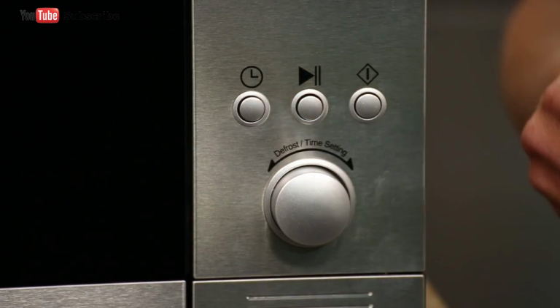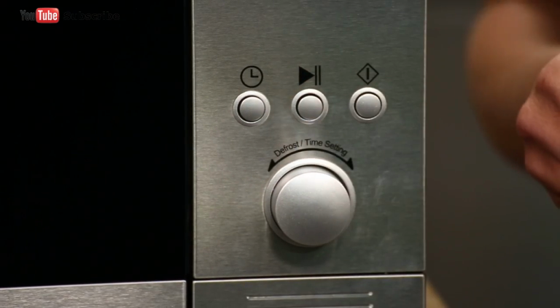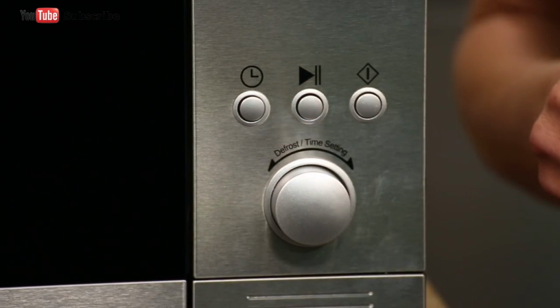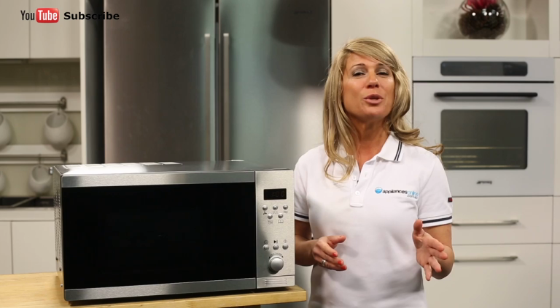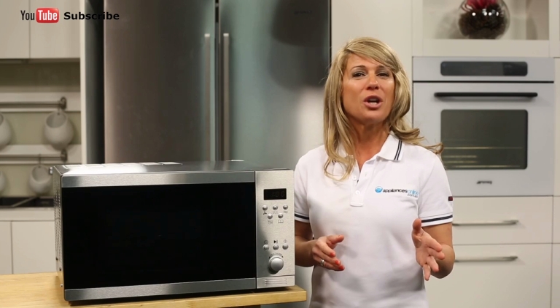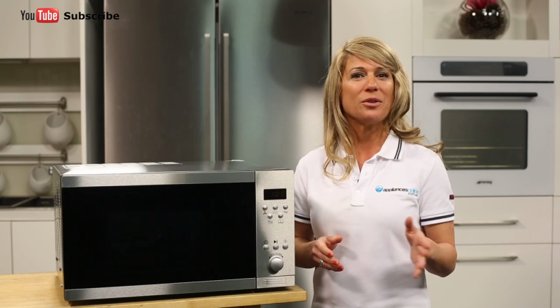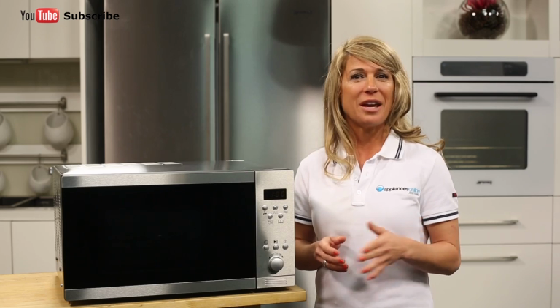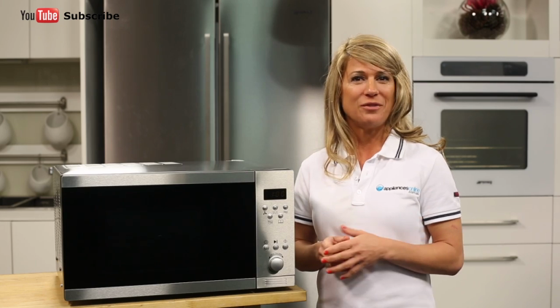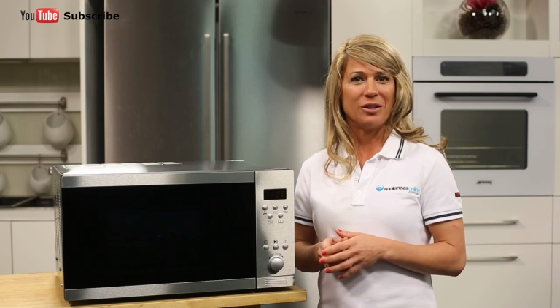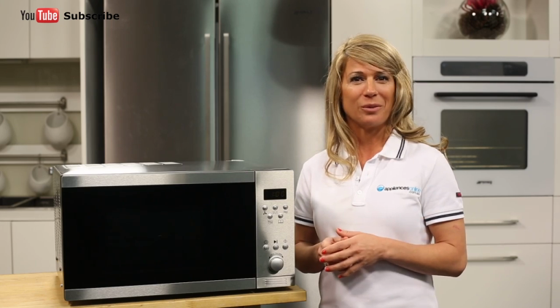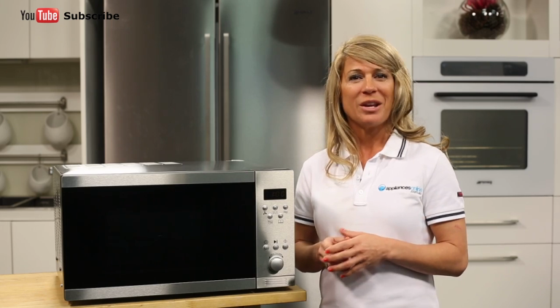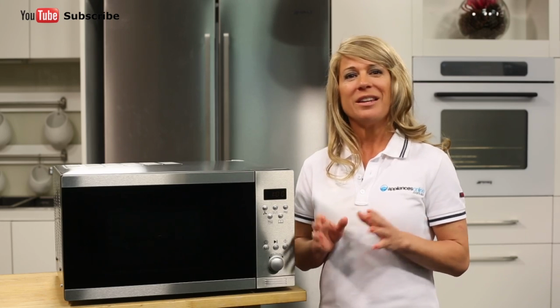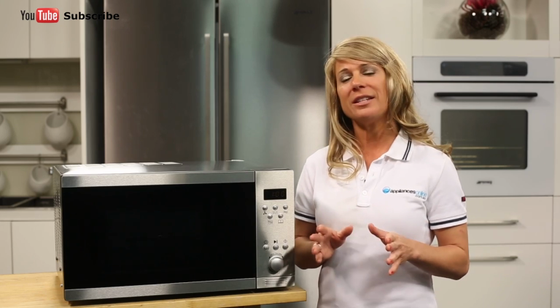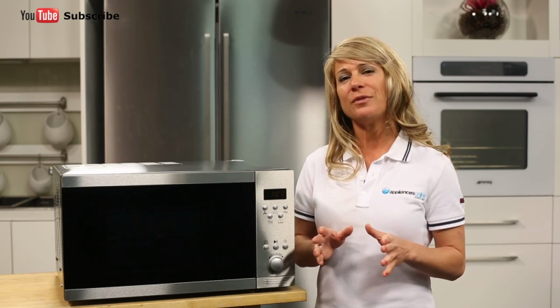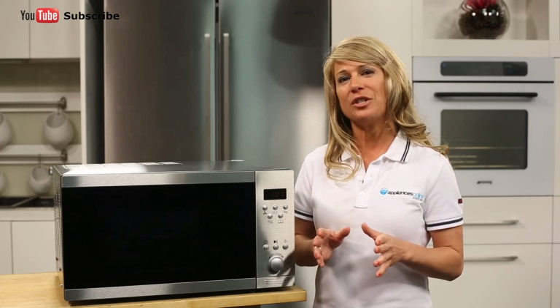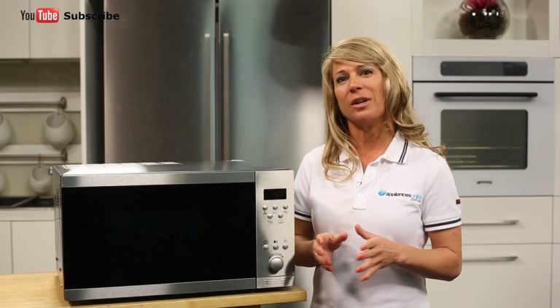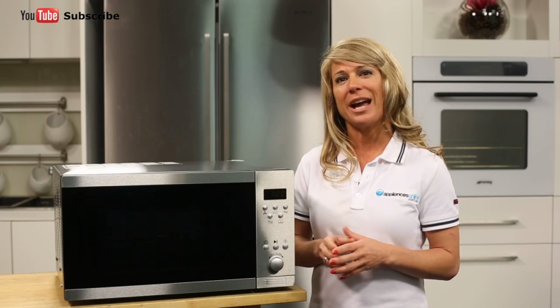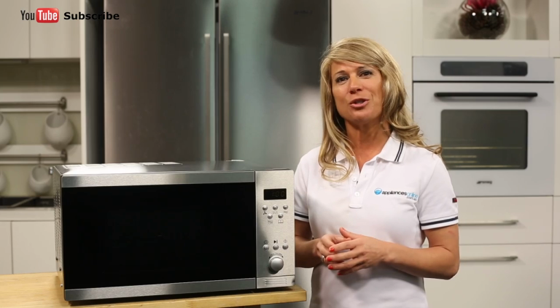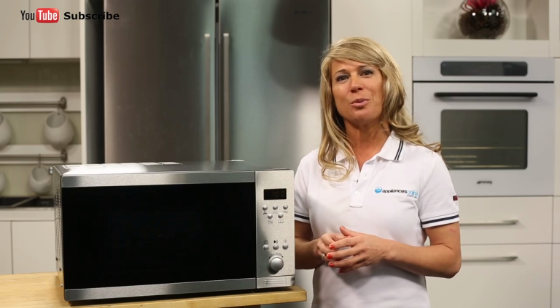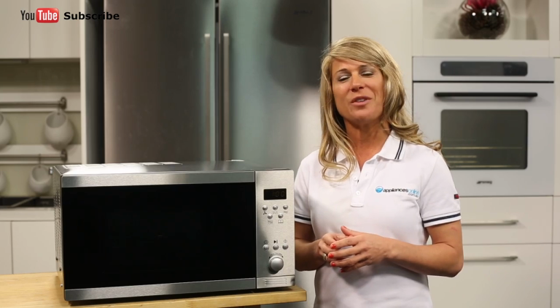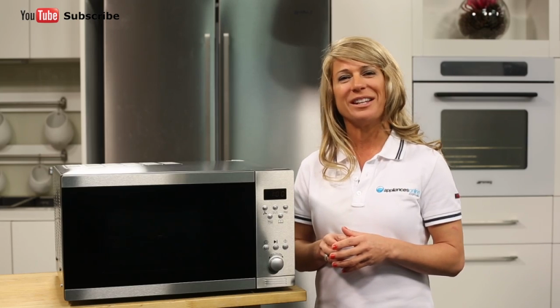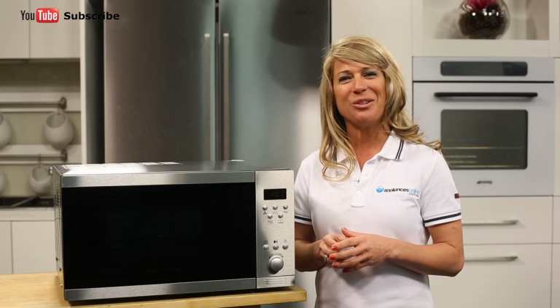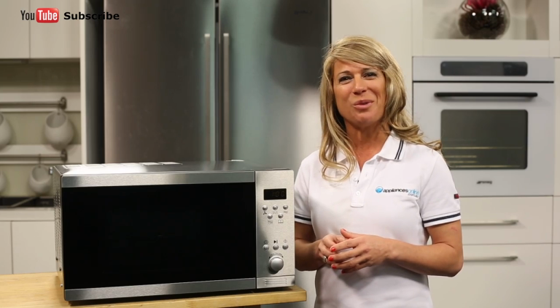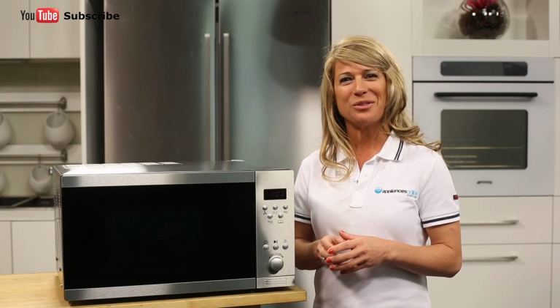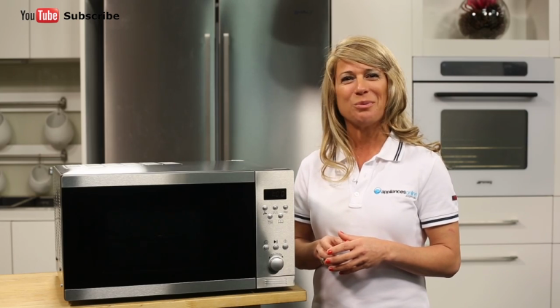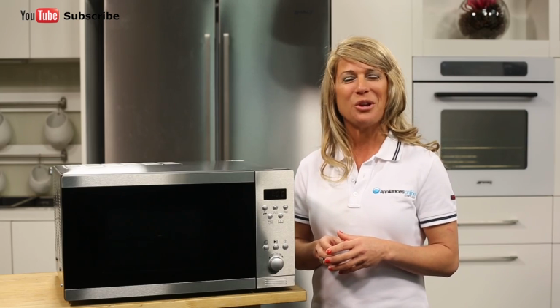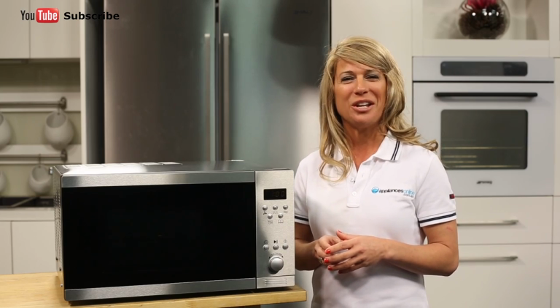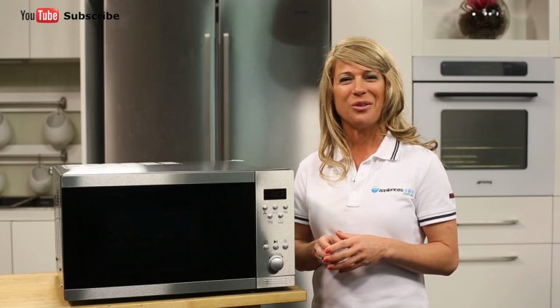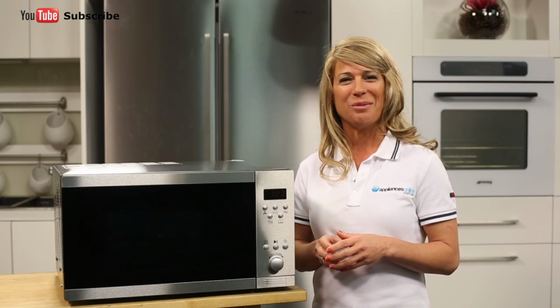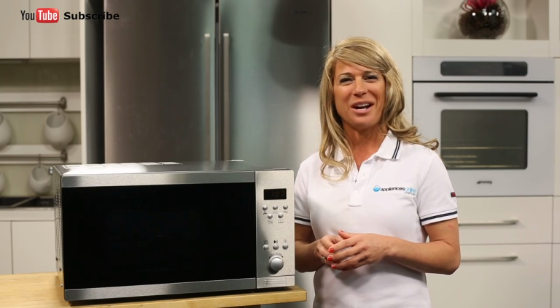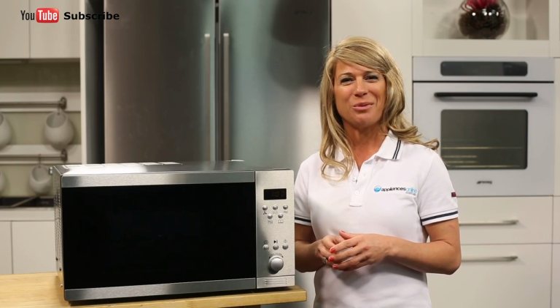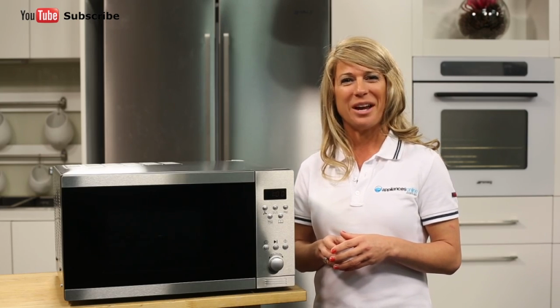There is also a child safety lock. This feature allows you to prevent little ones from turning on the microwave.